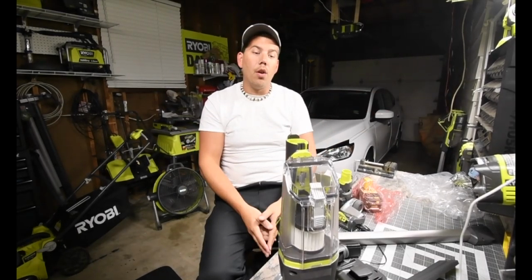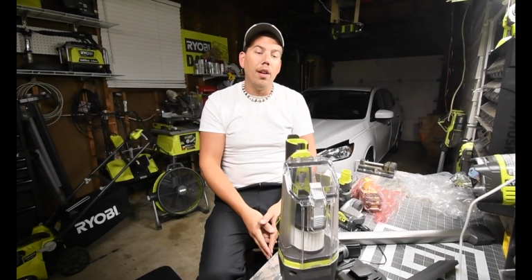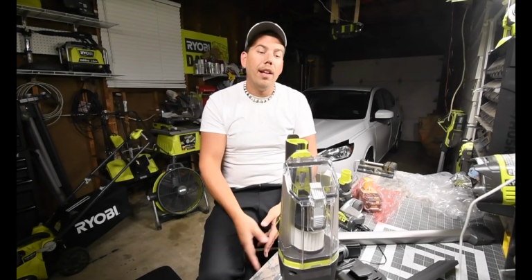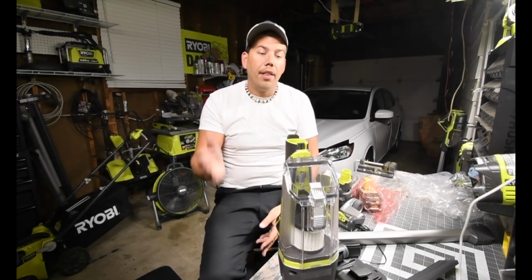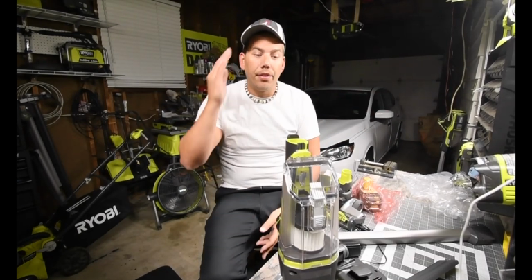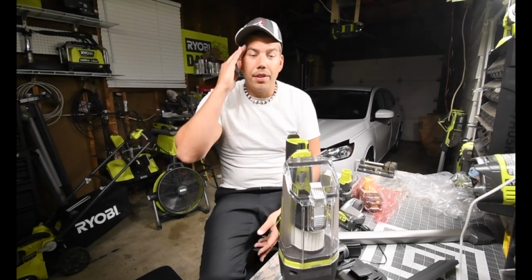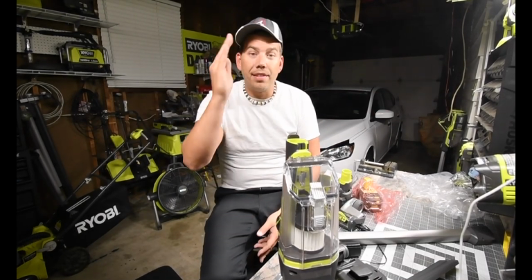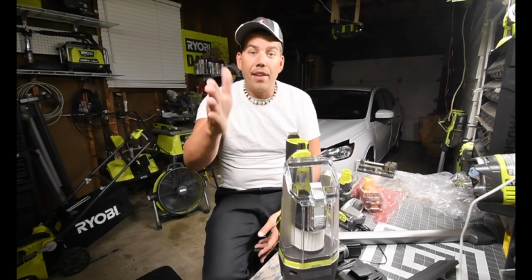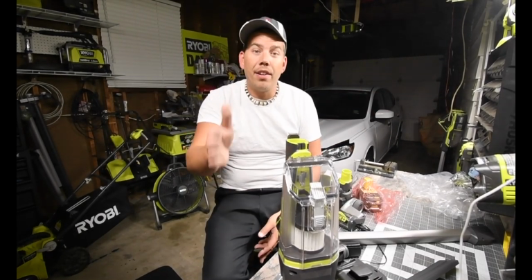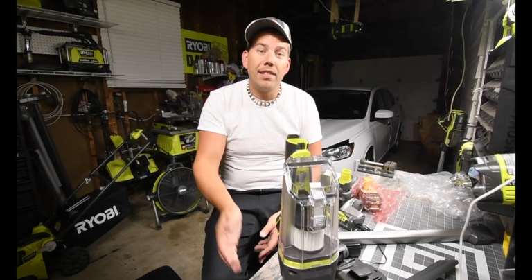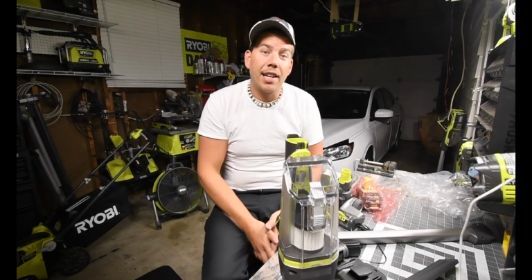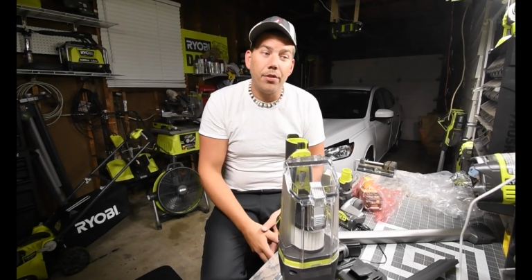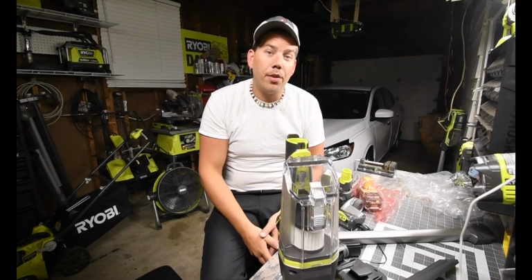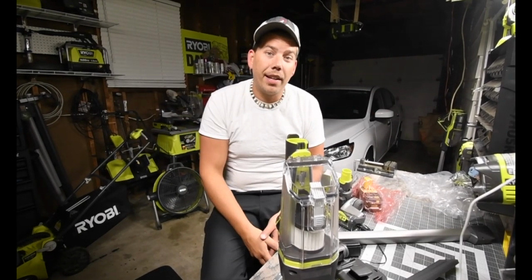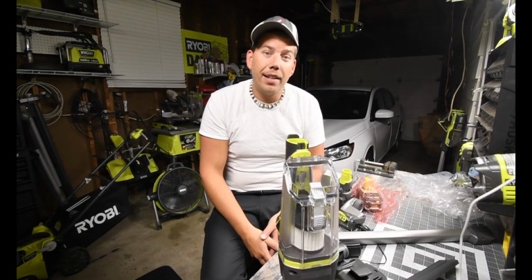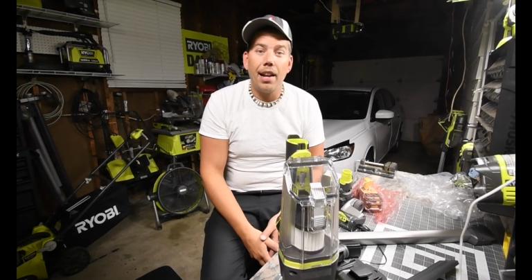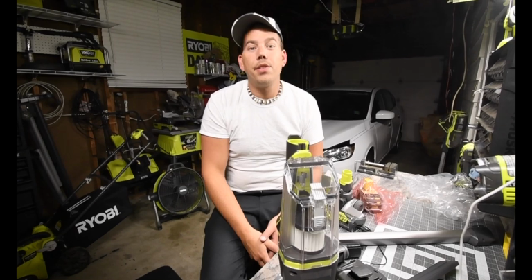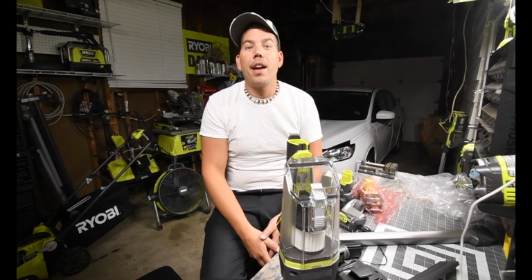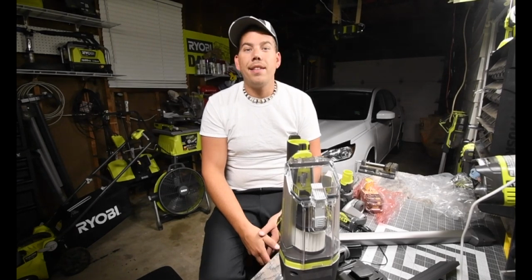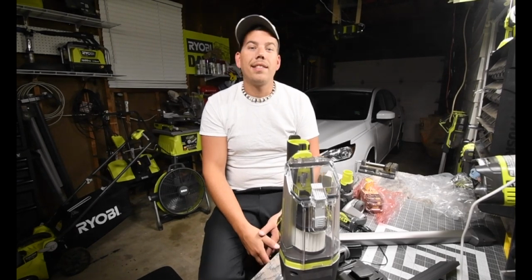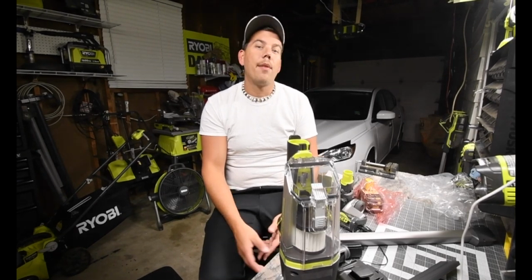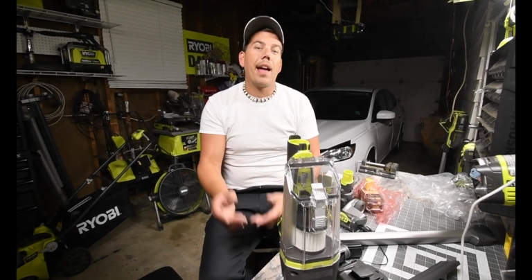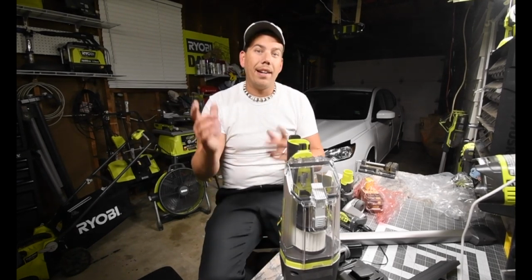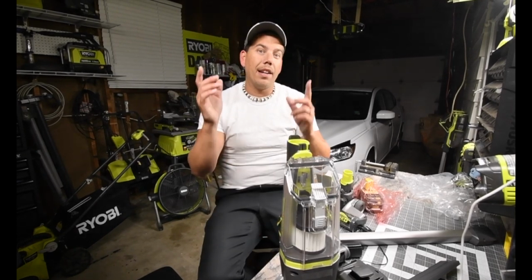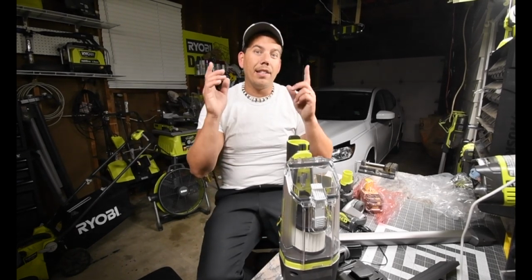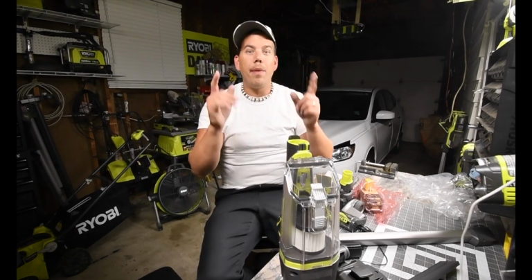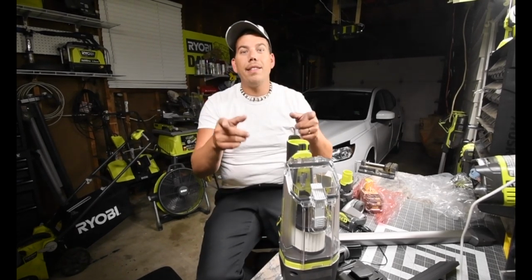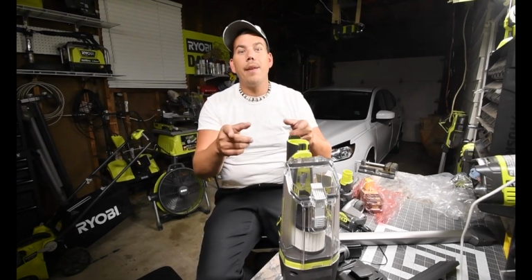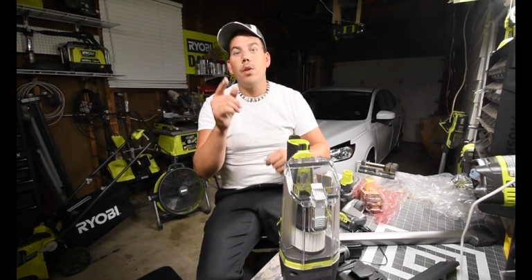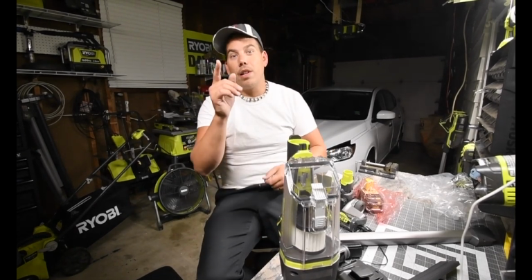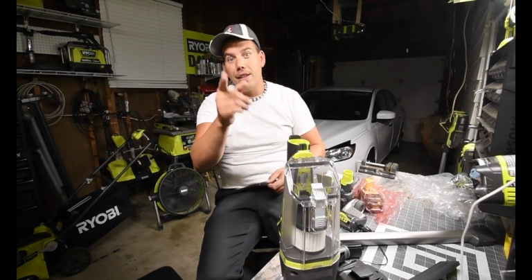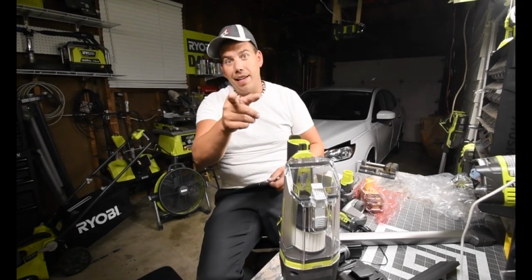This is David Nicholas. Thank you for tuning in. I'll see you guys next time — it's bedtime. Good night.